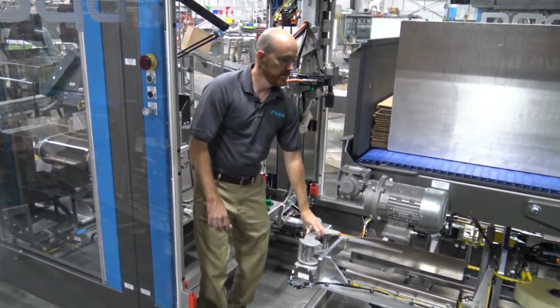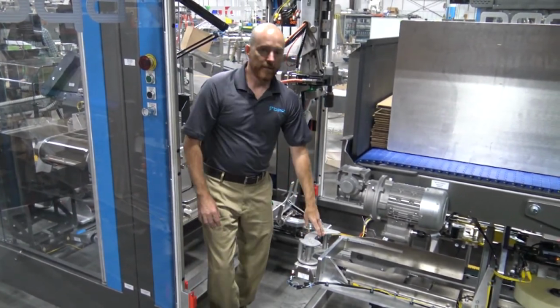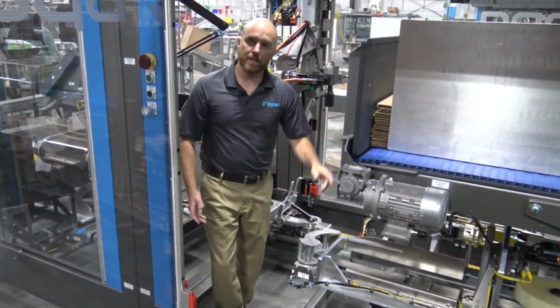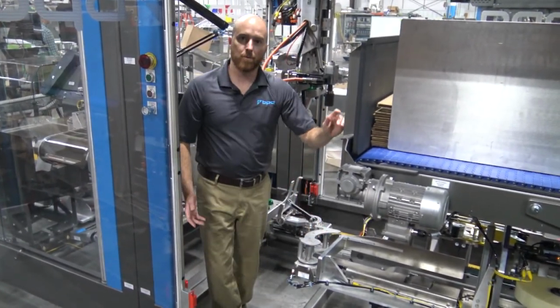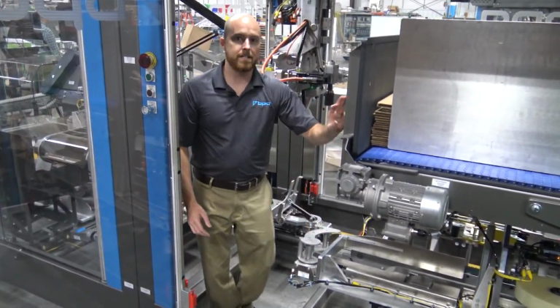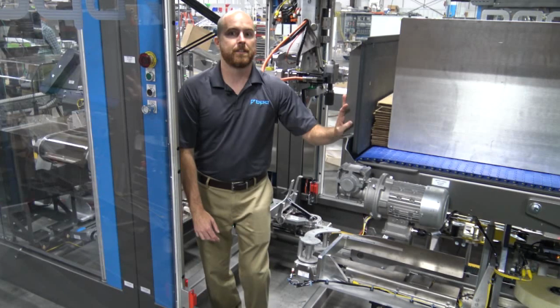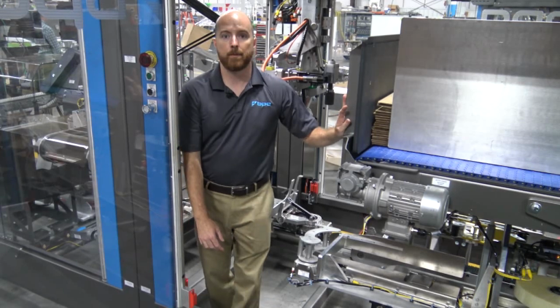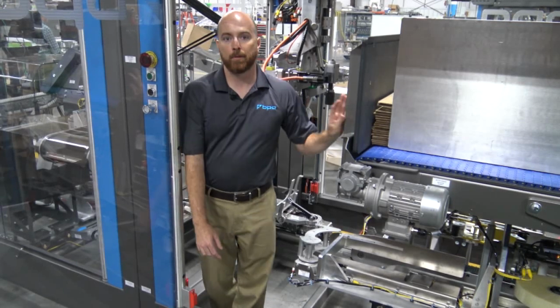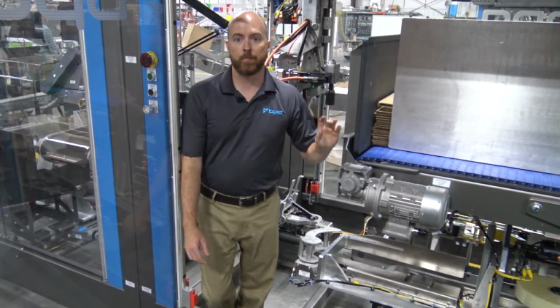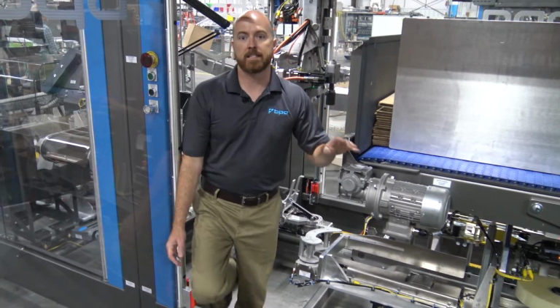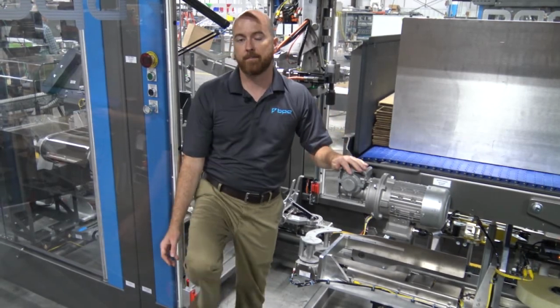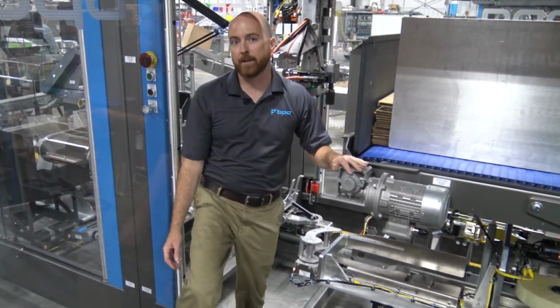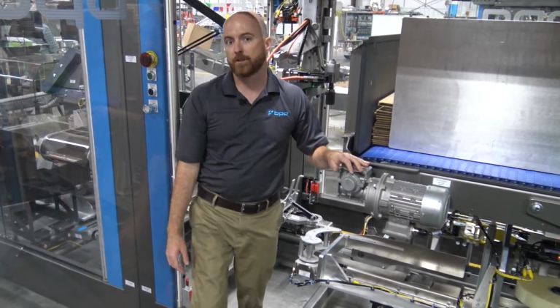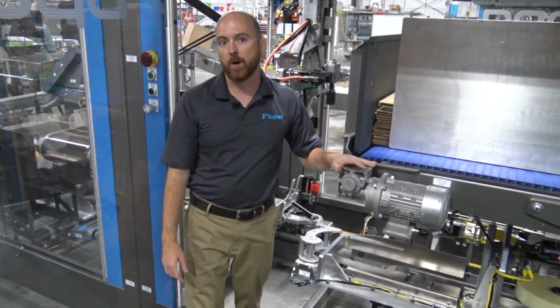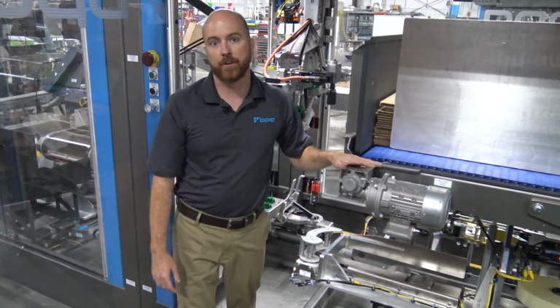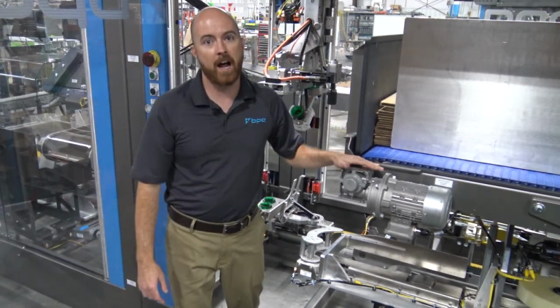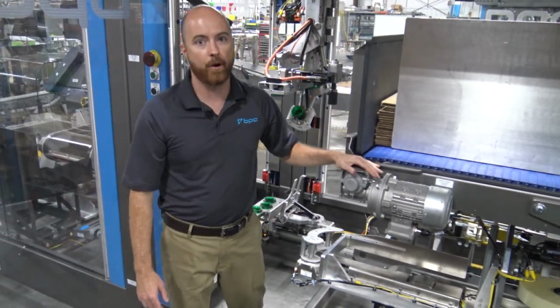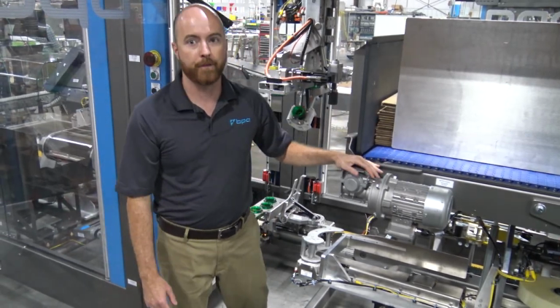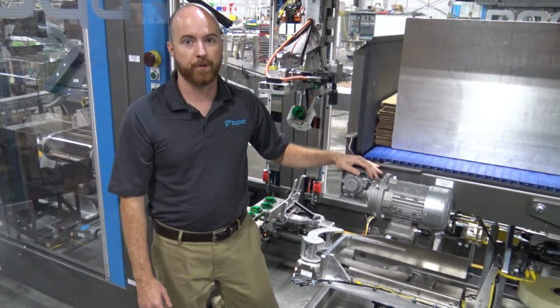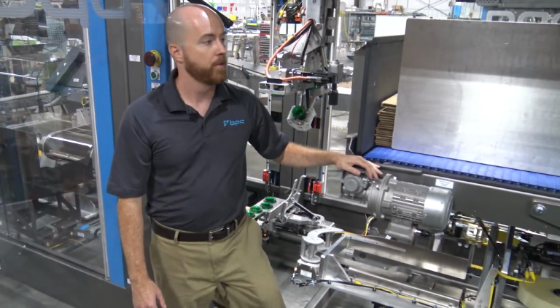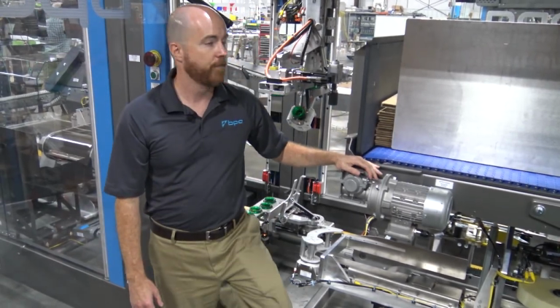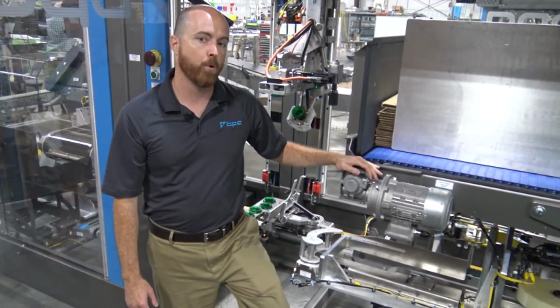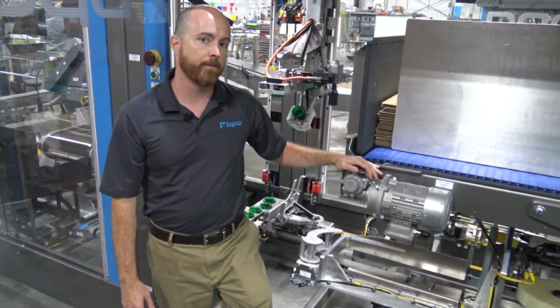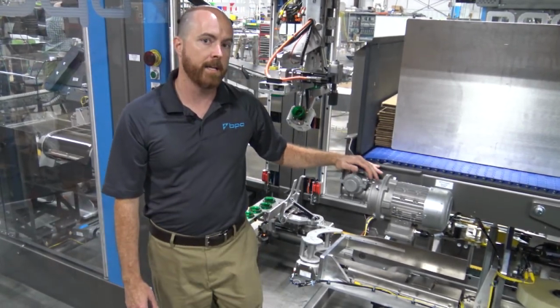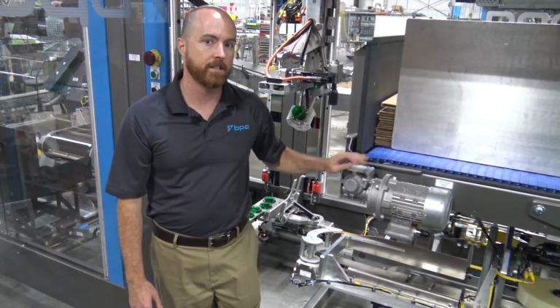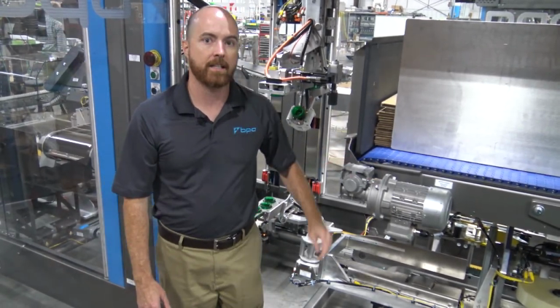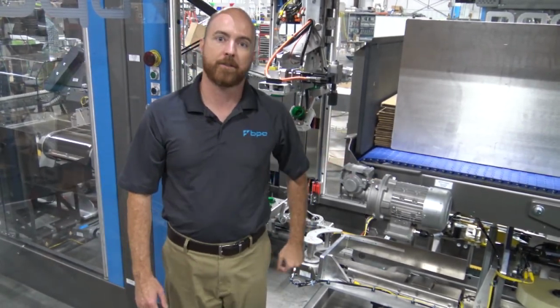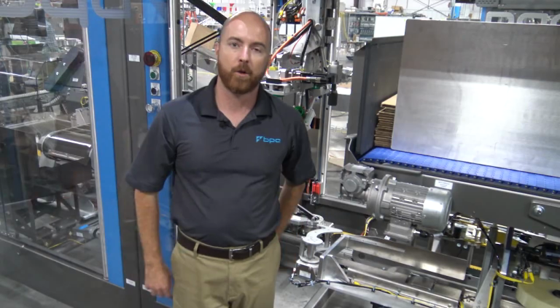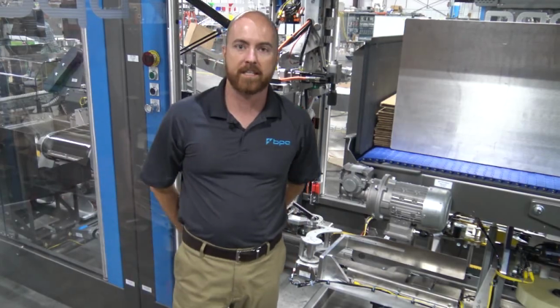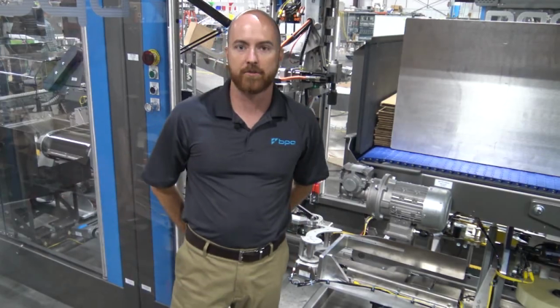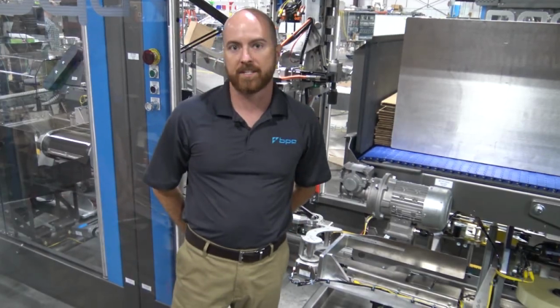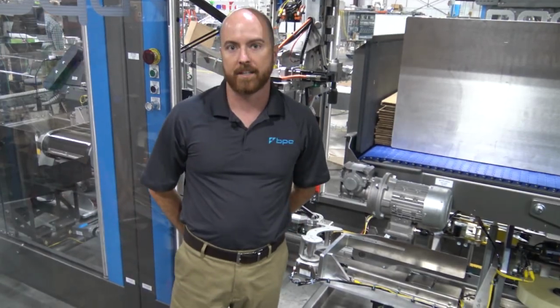Thank you for watching the Blueprint Spyder 200i overview. For more information, contact your local sales representative.